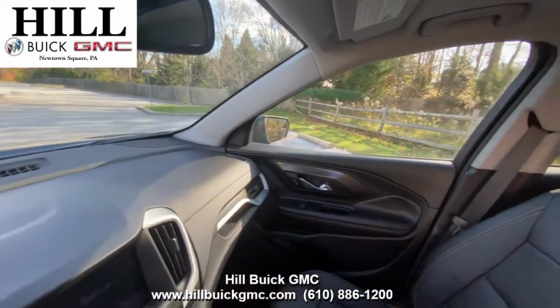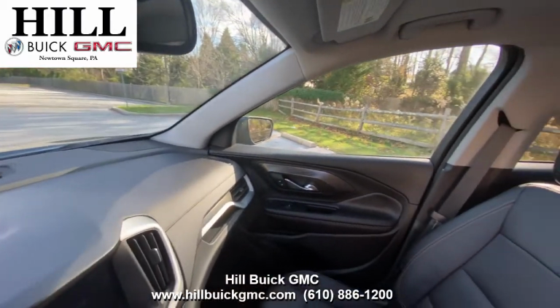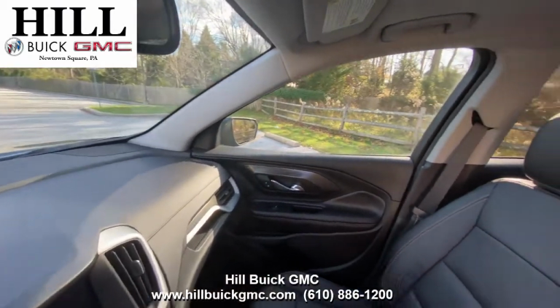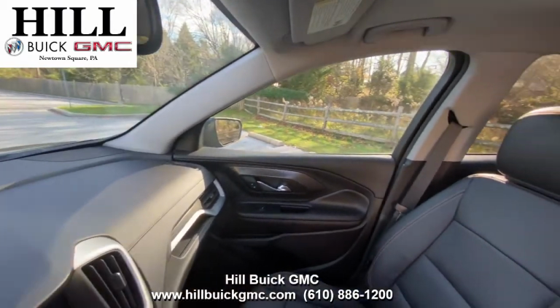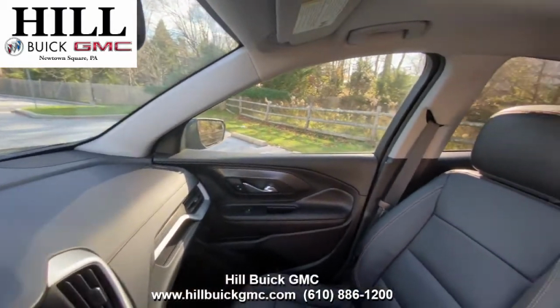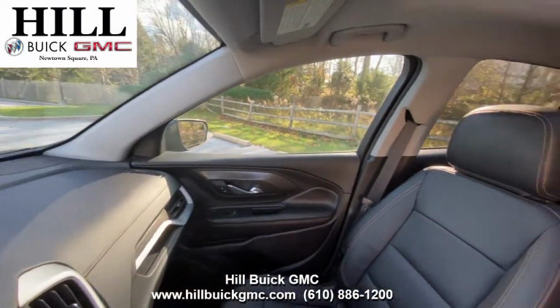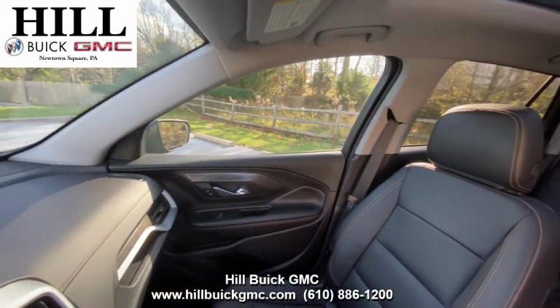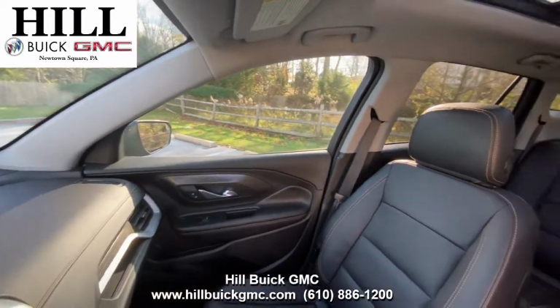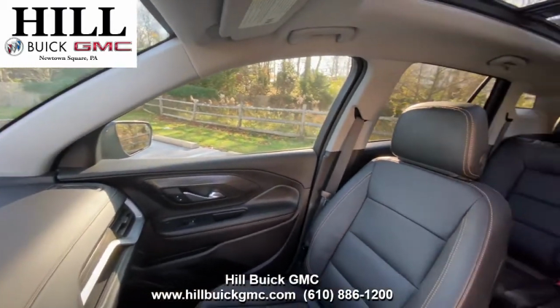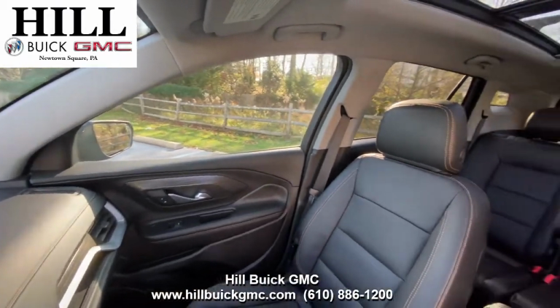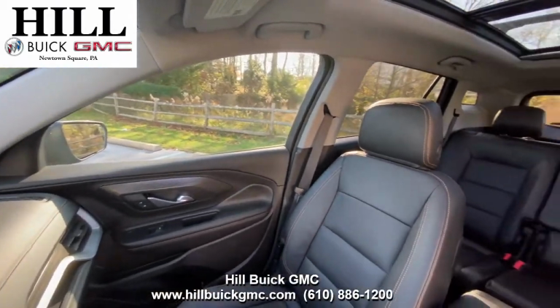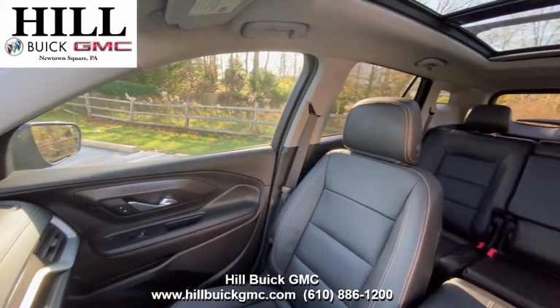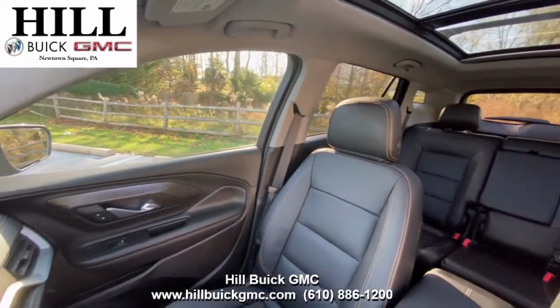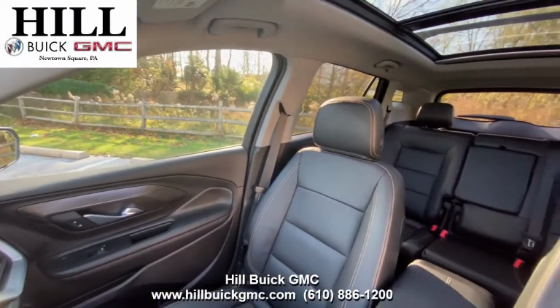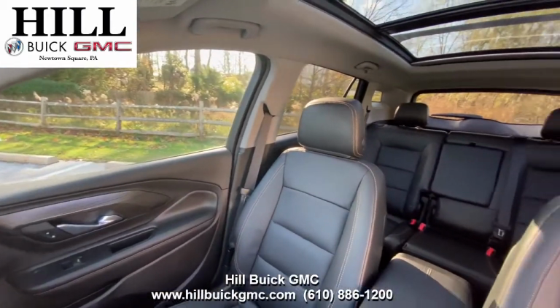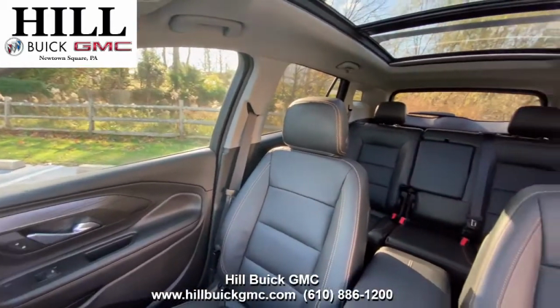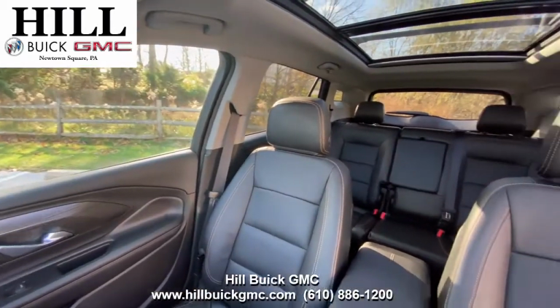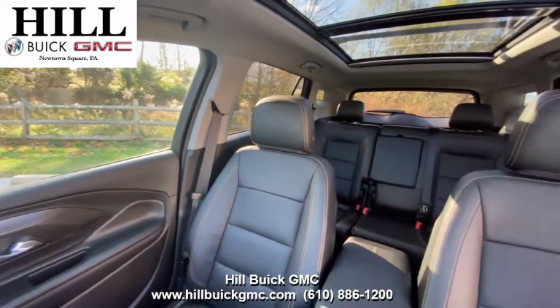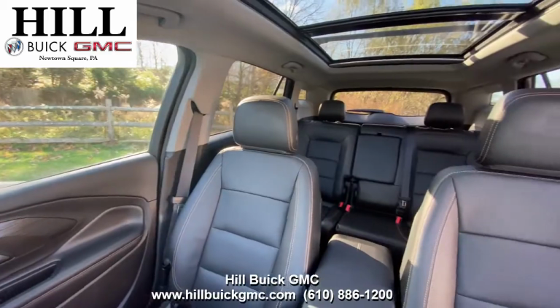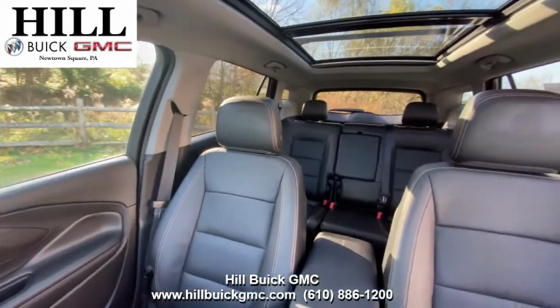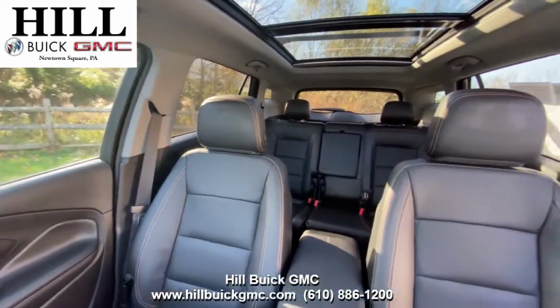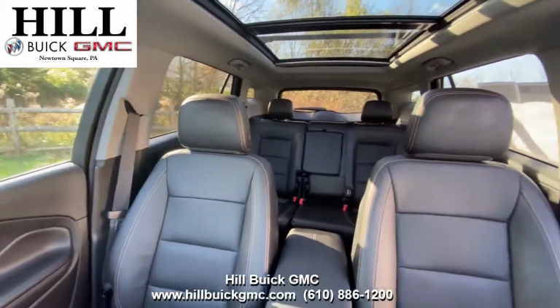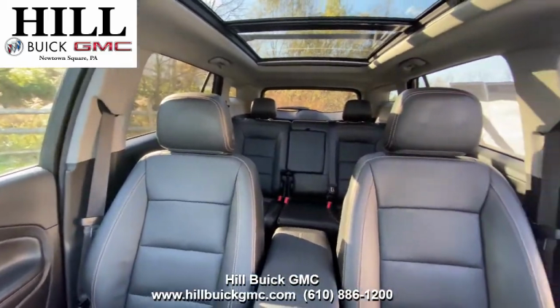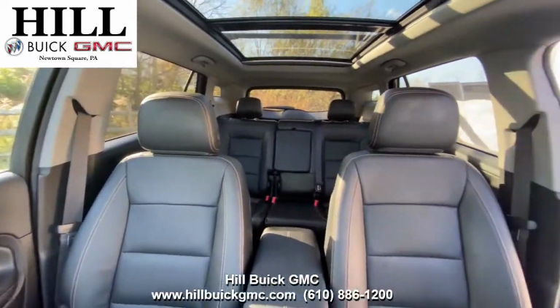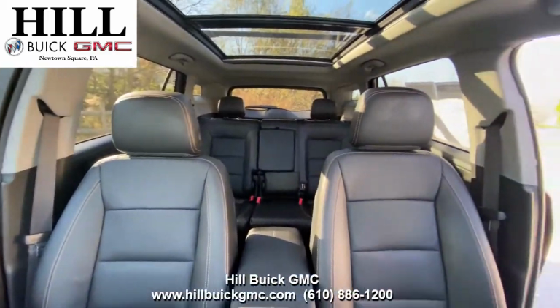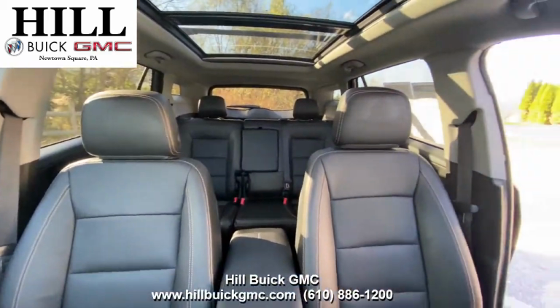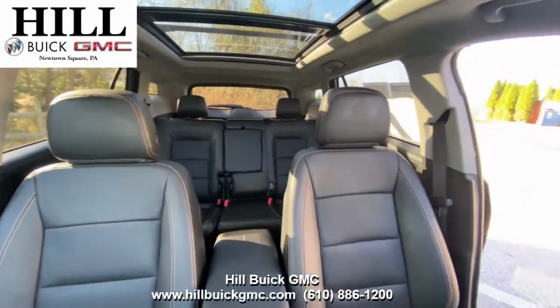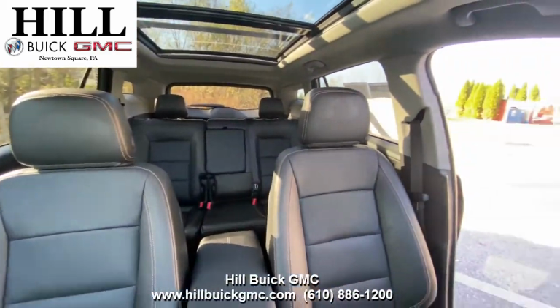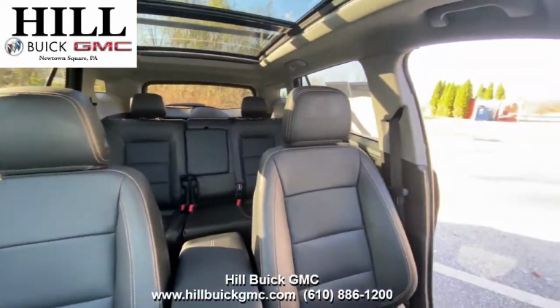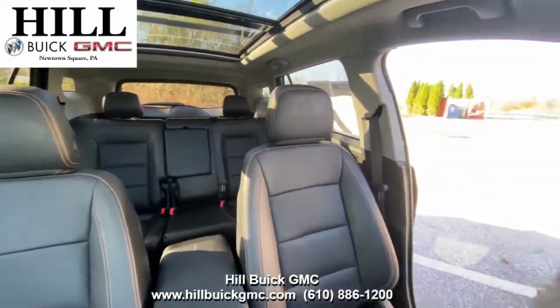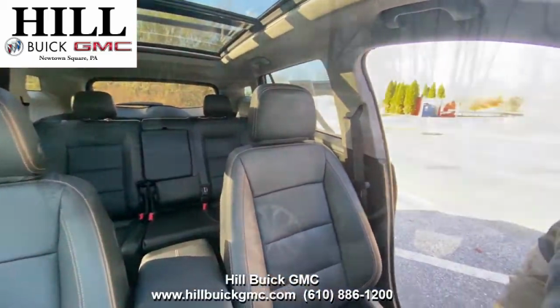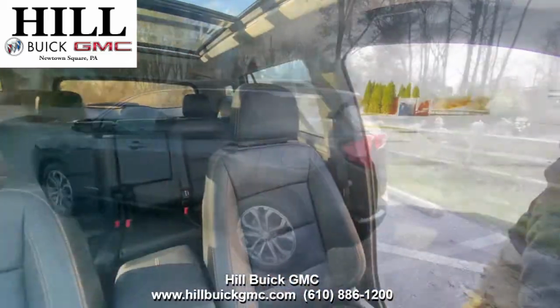This car has side blinds and alert, a safety alert seat, rear cross traffic alert, and more to keep you safe on the road.